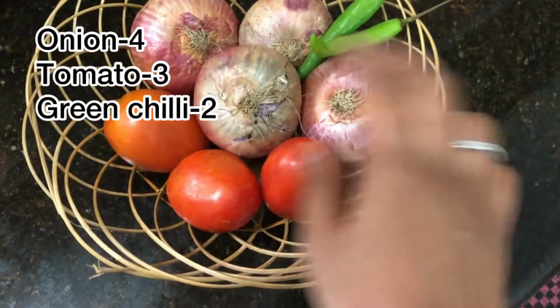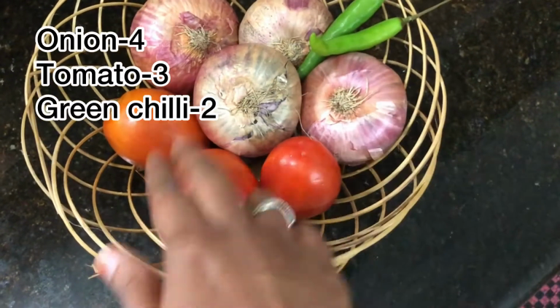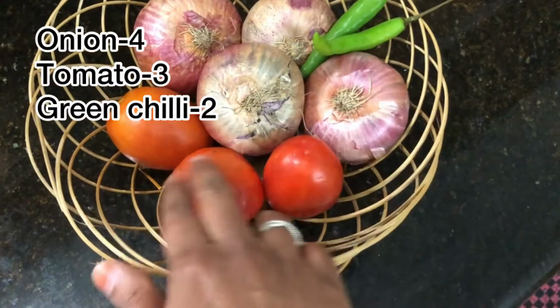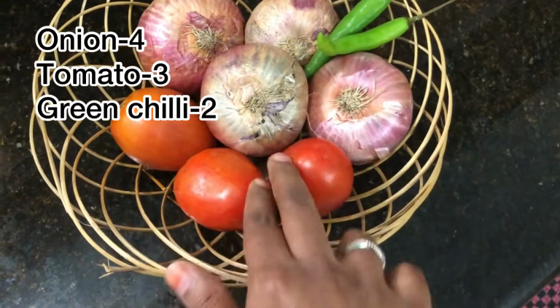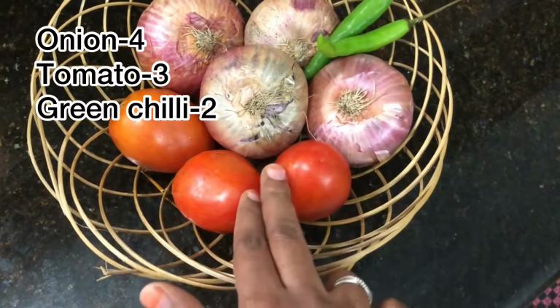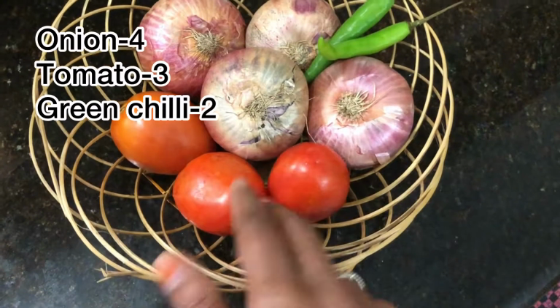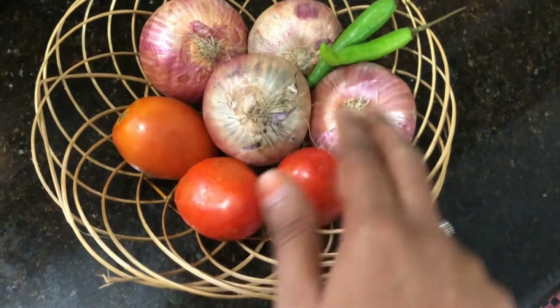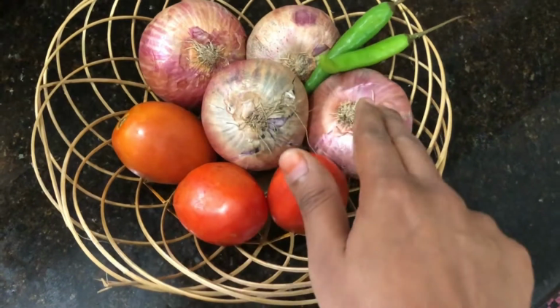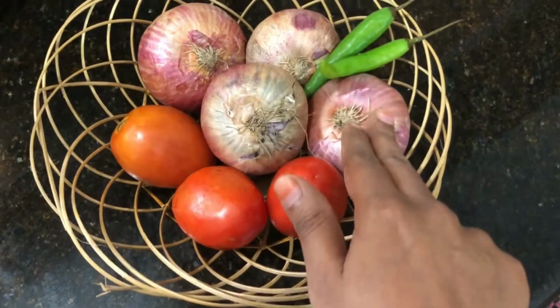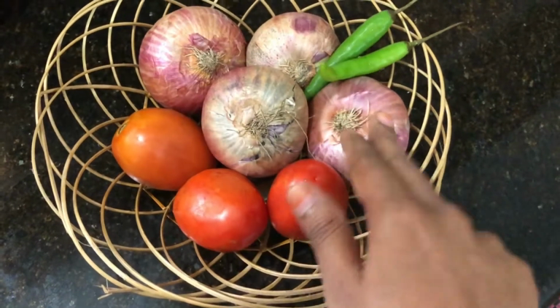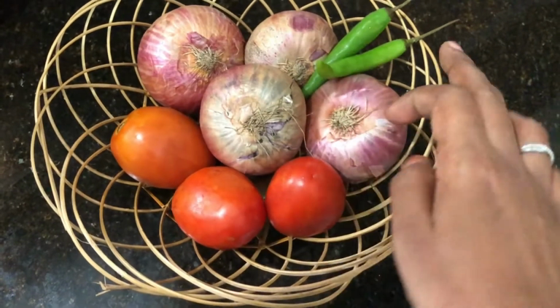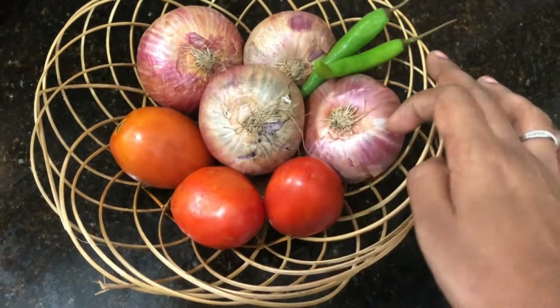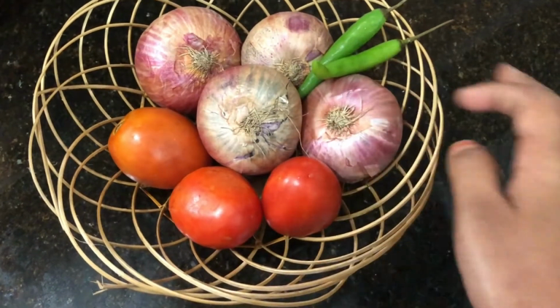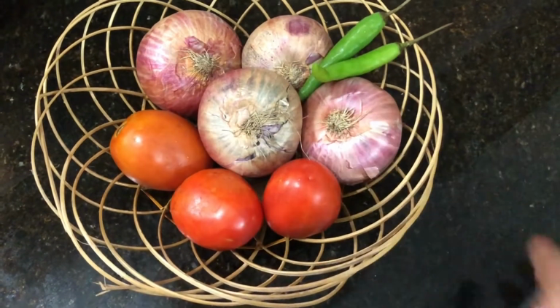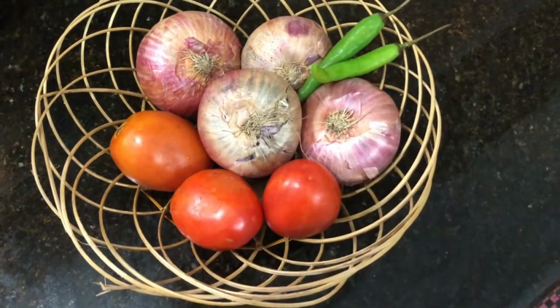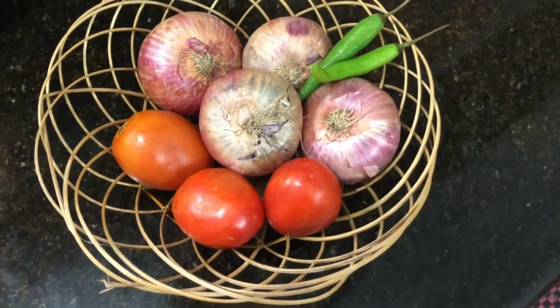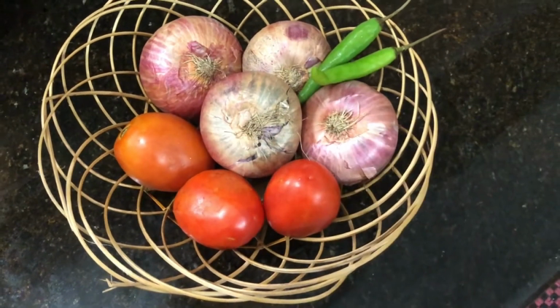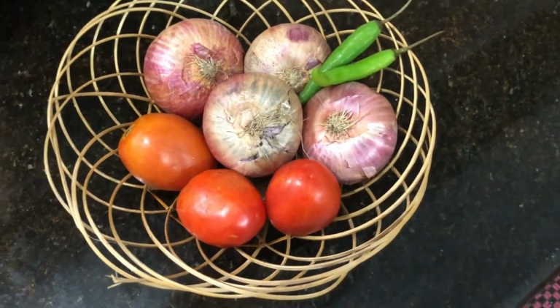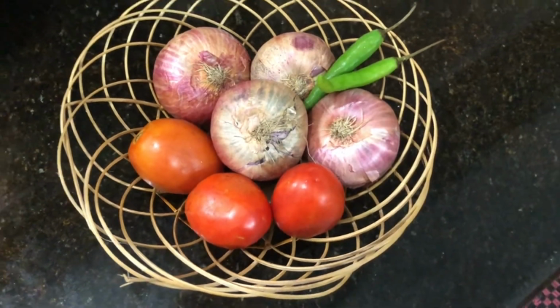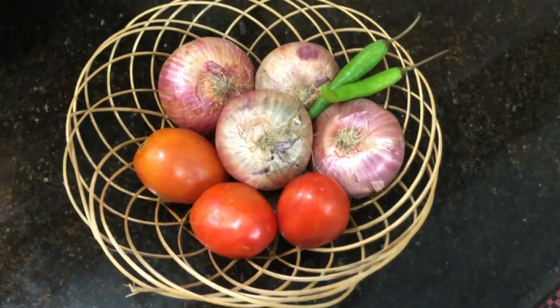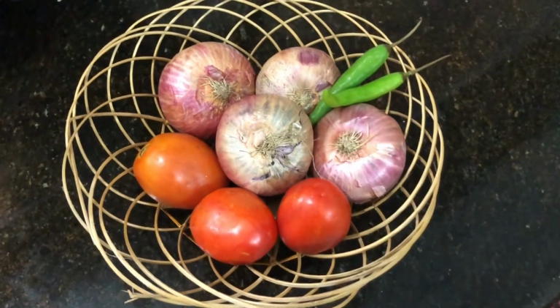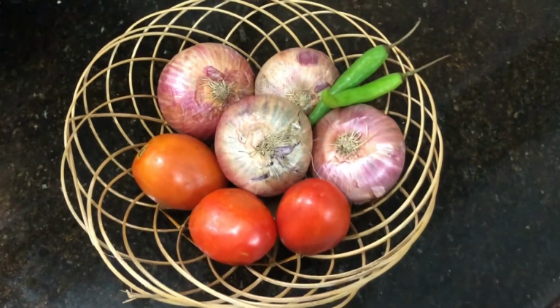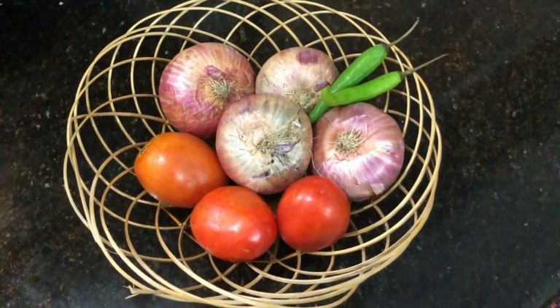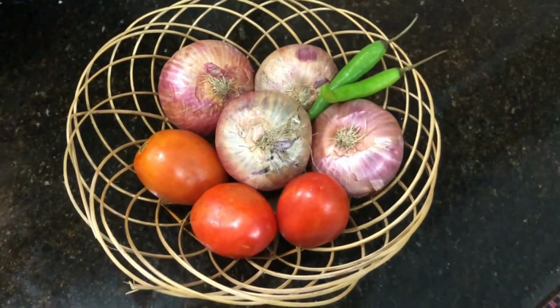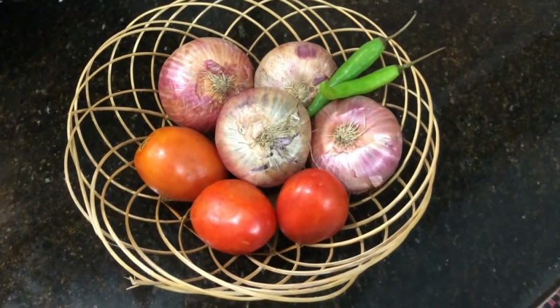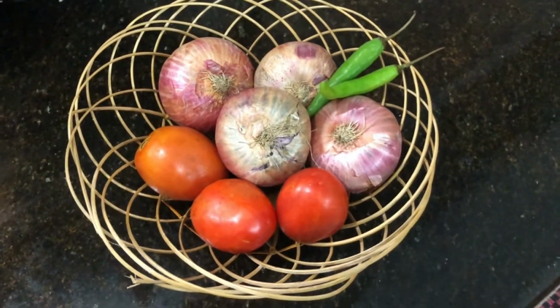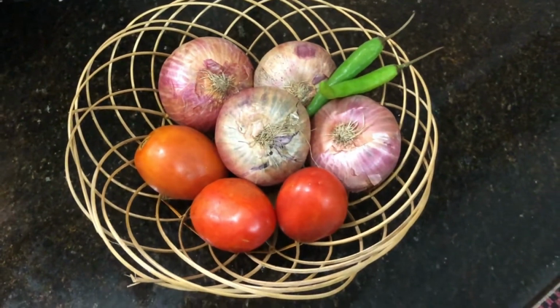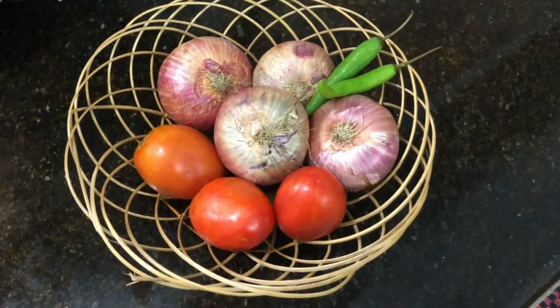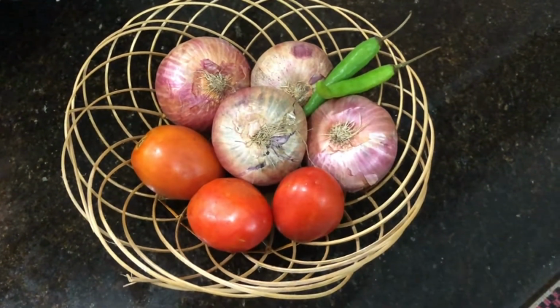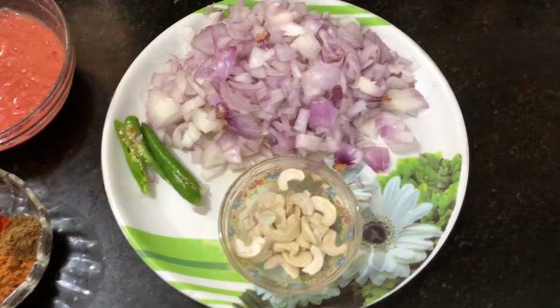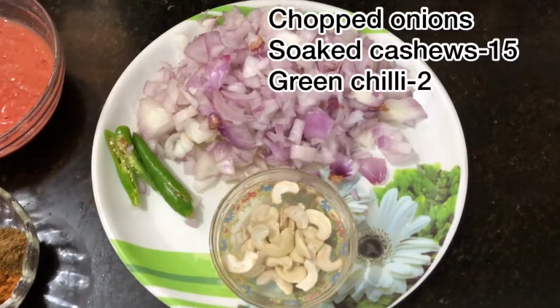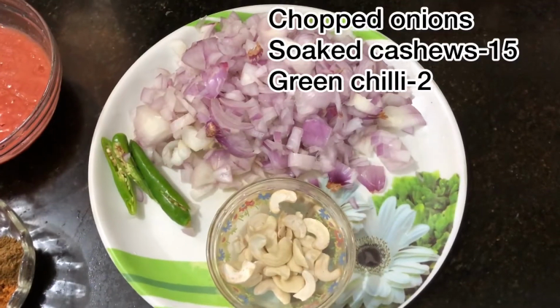4 eggs, 3 eggs, 2 eggs. Let's cut these eggs.